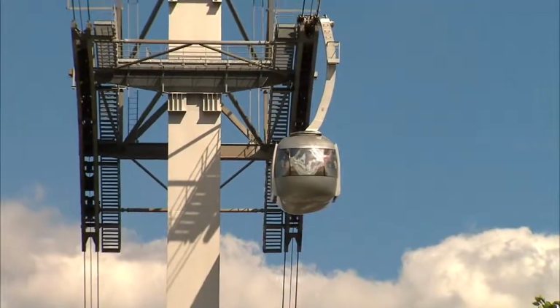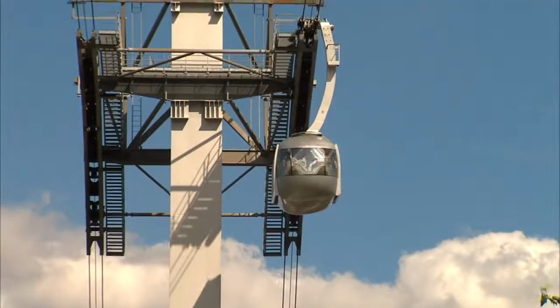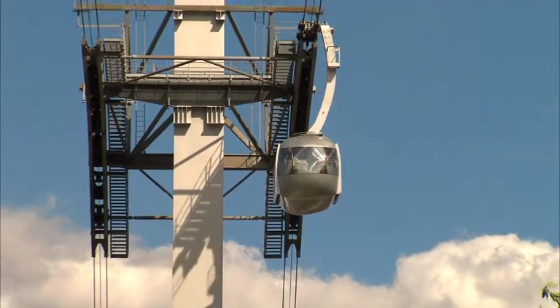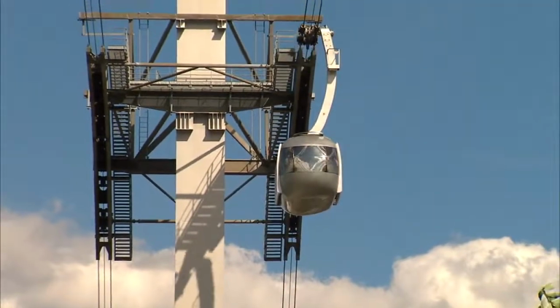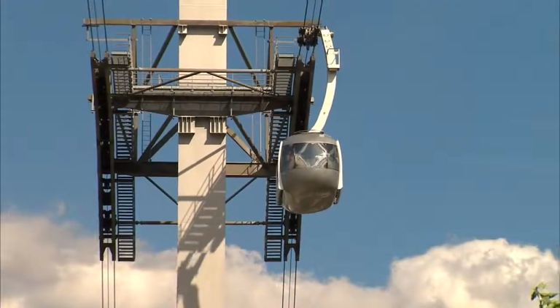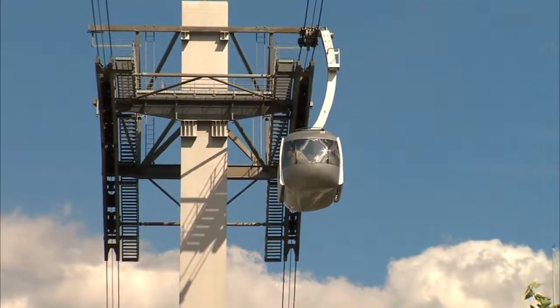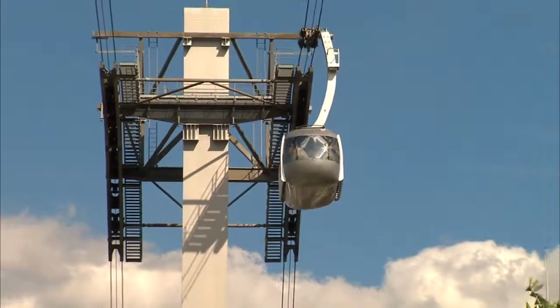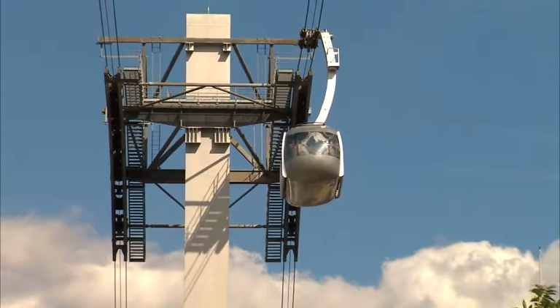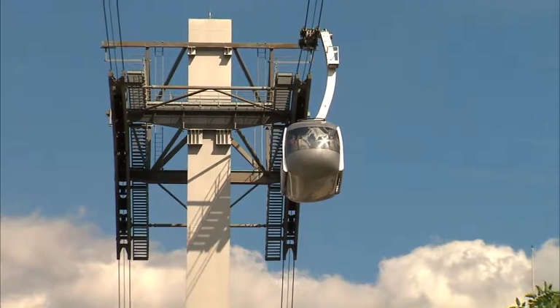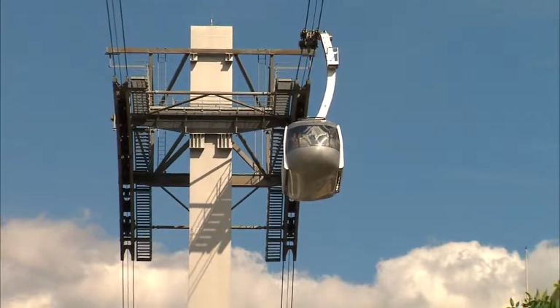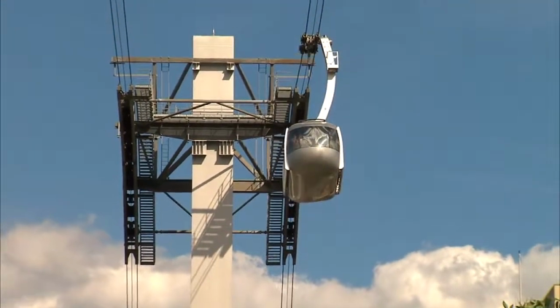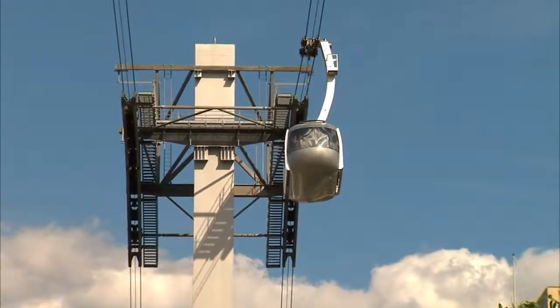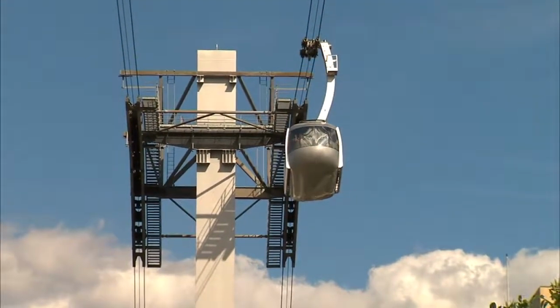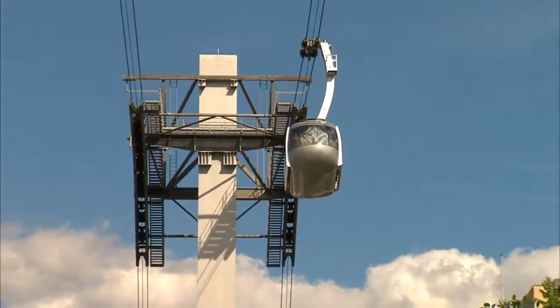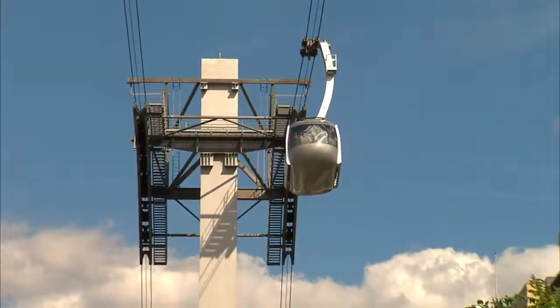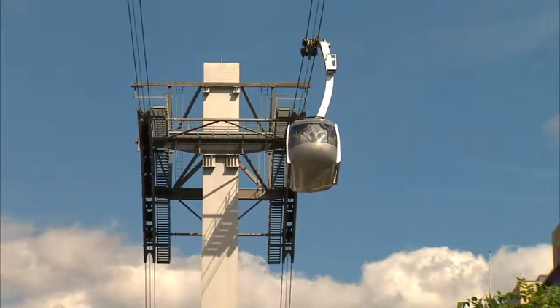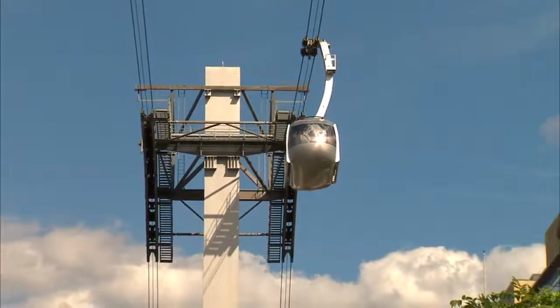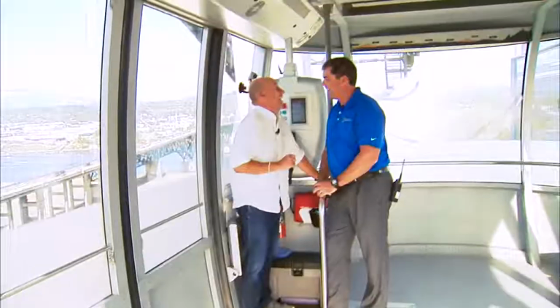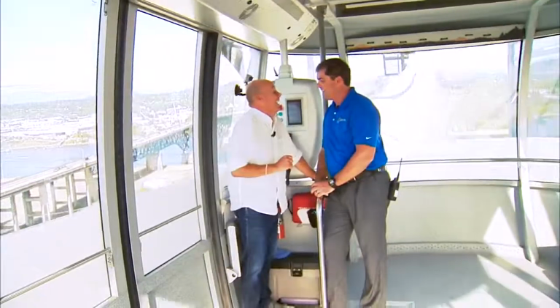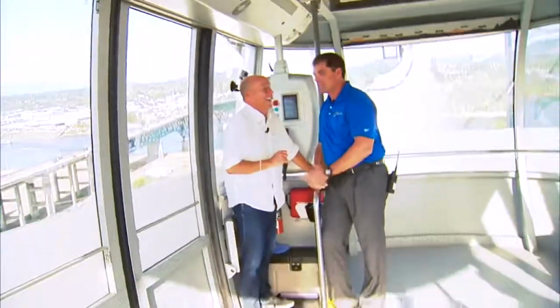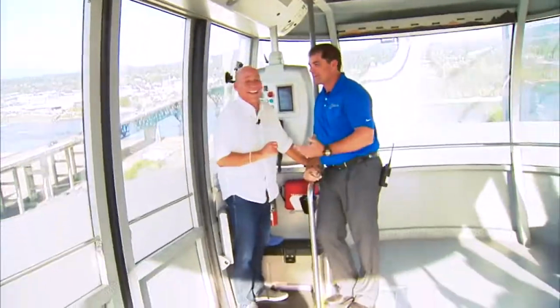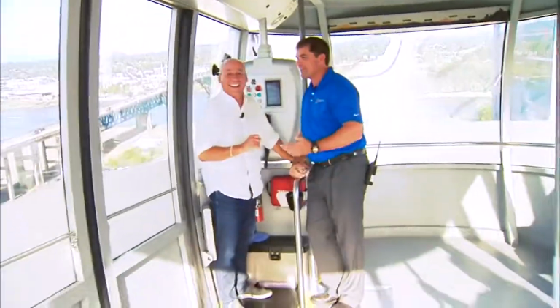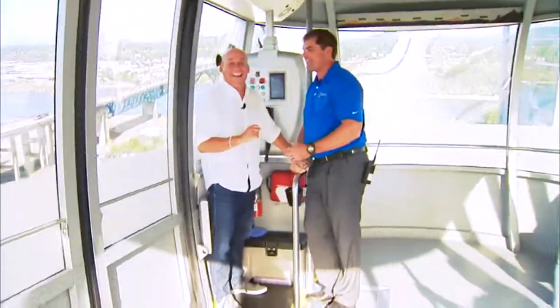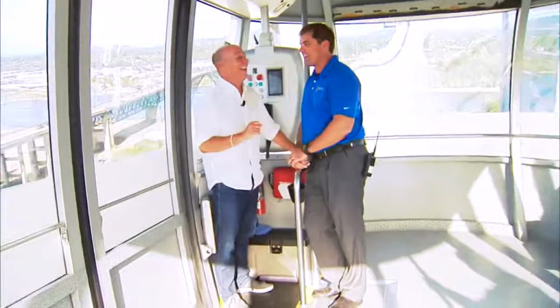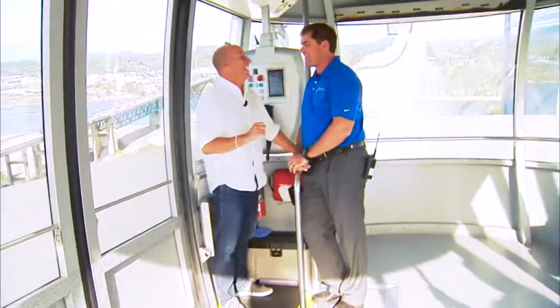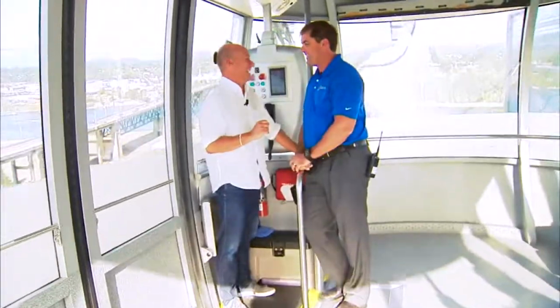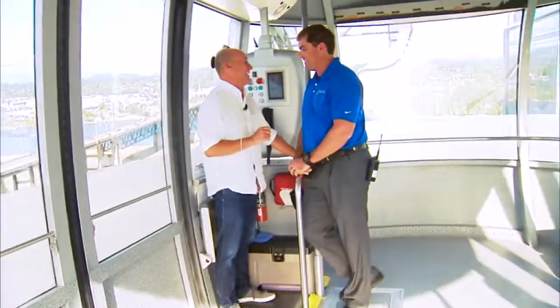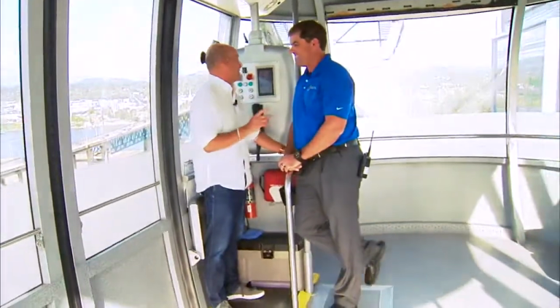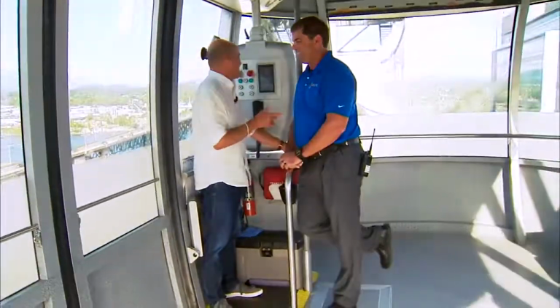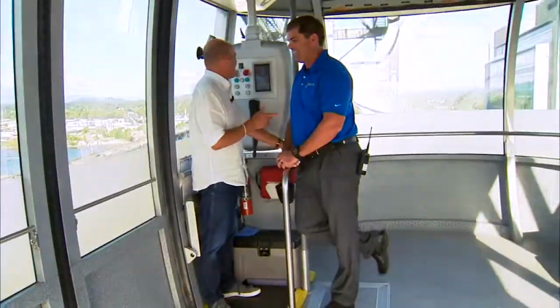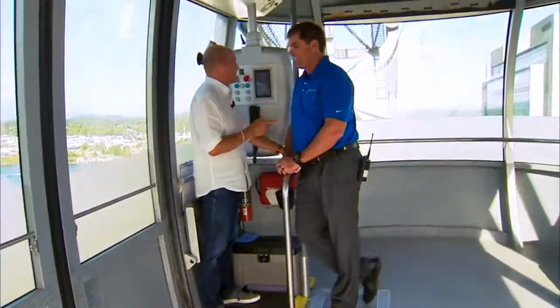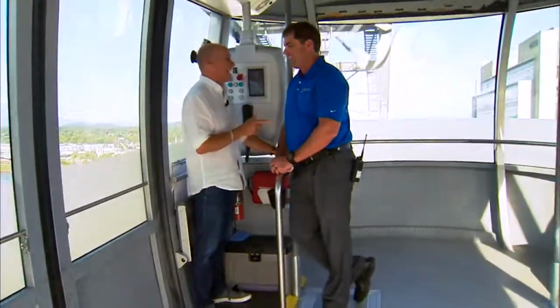Oh! Ya mummy! It's the best part of the ride. It's the best part of the ride.